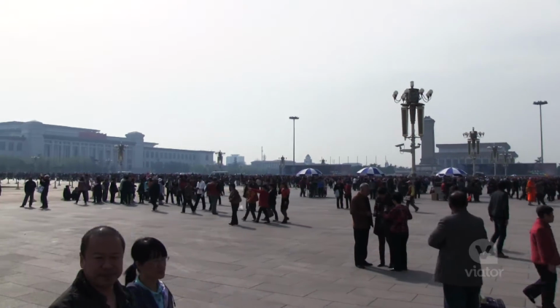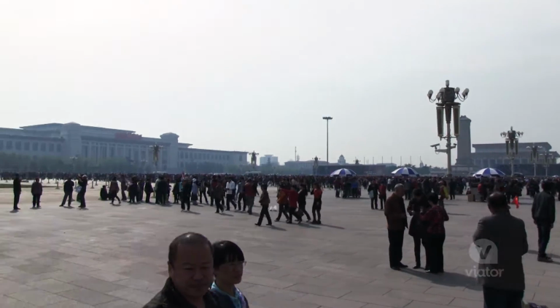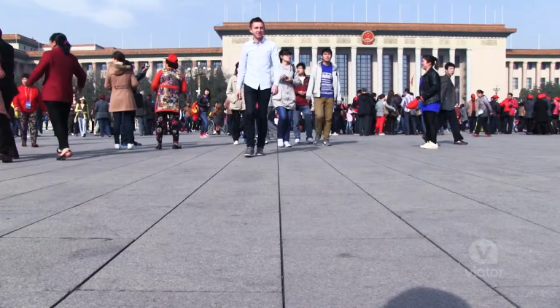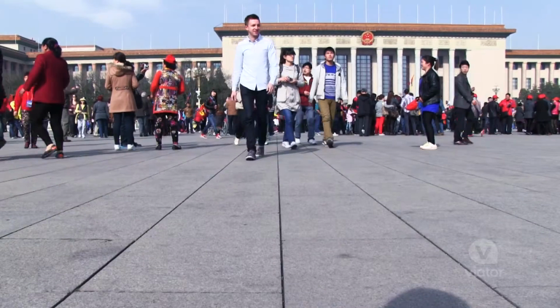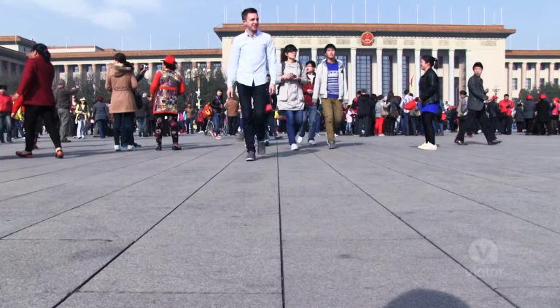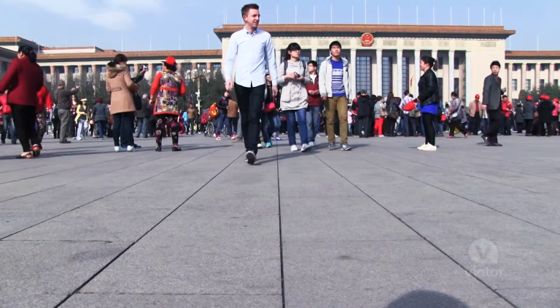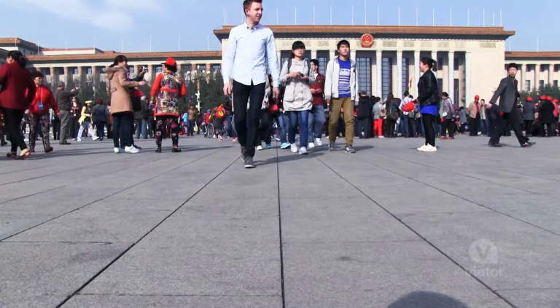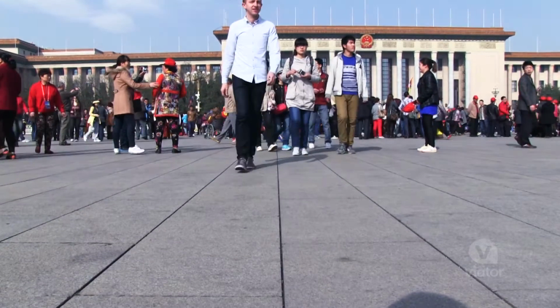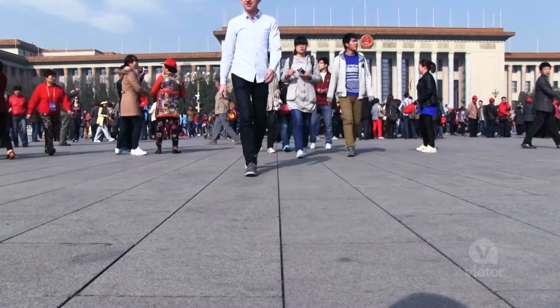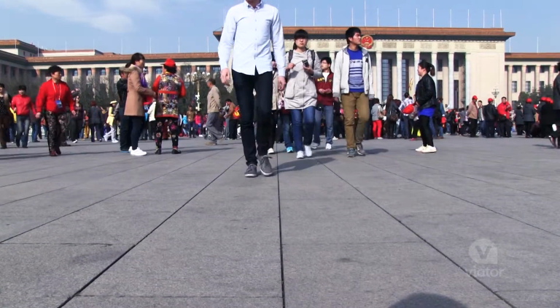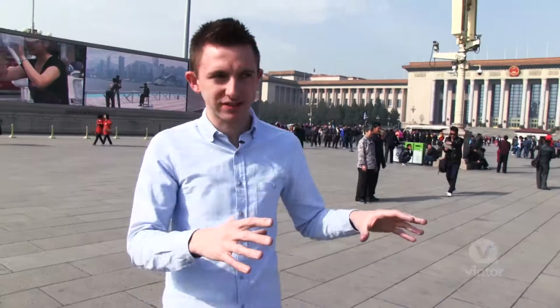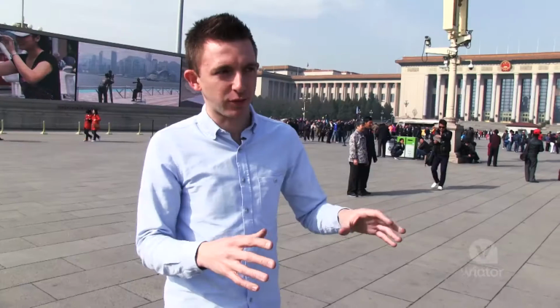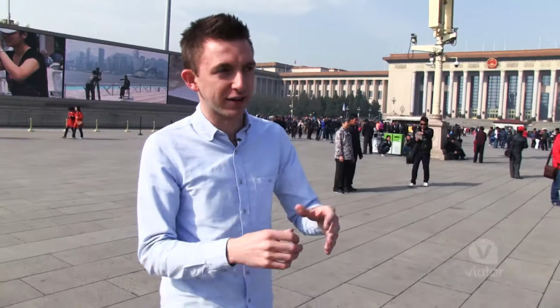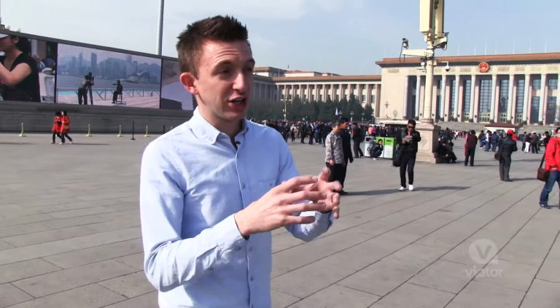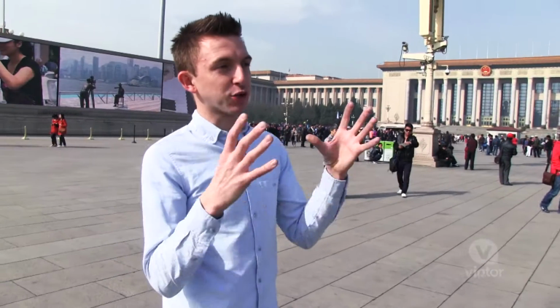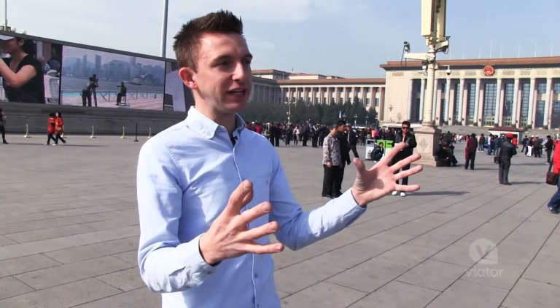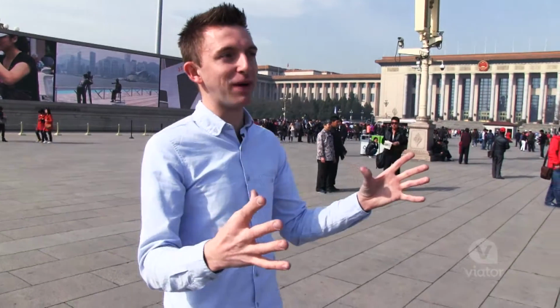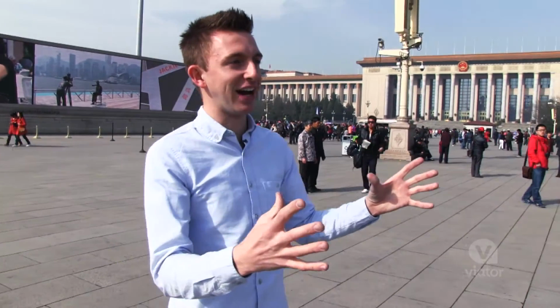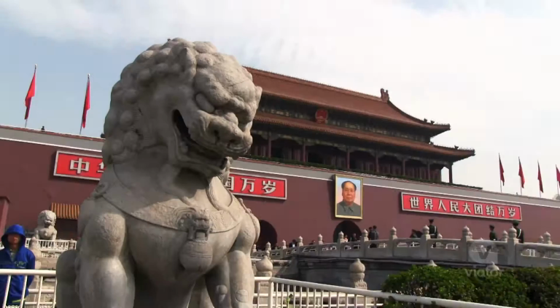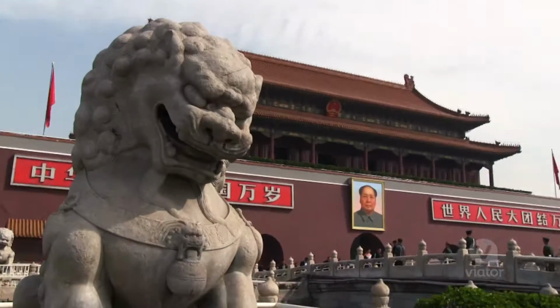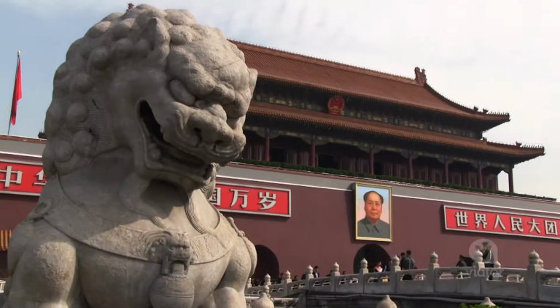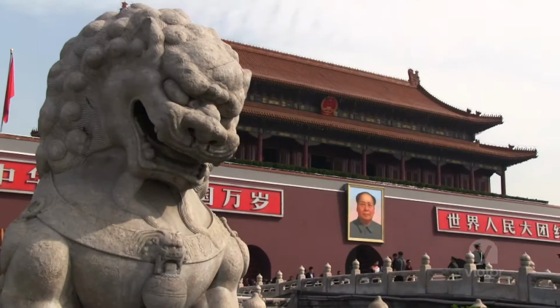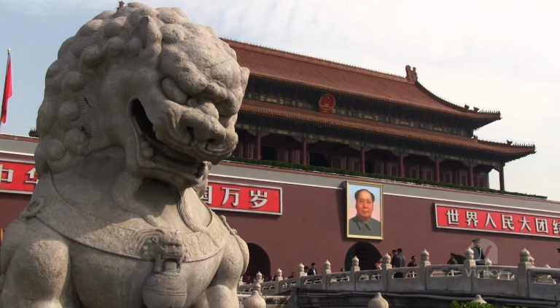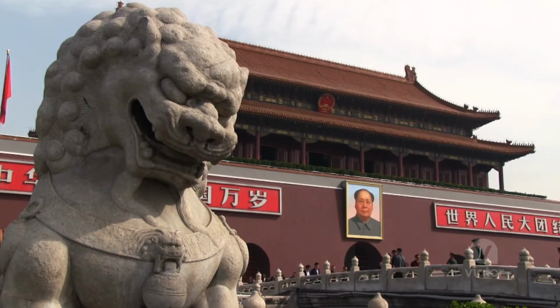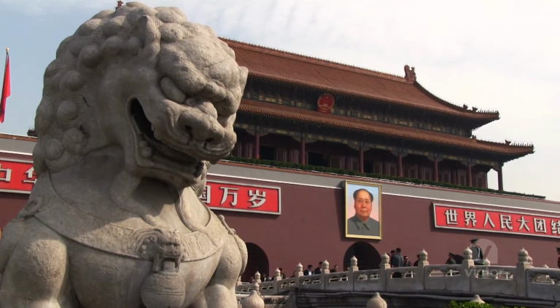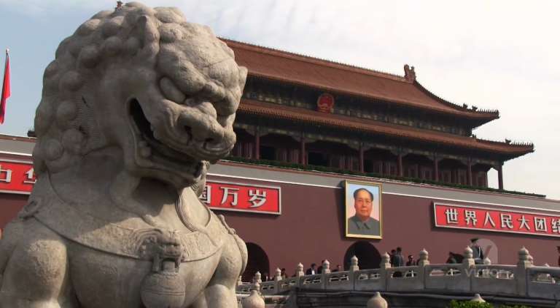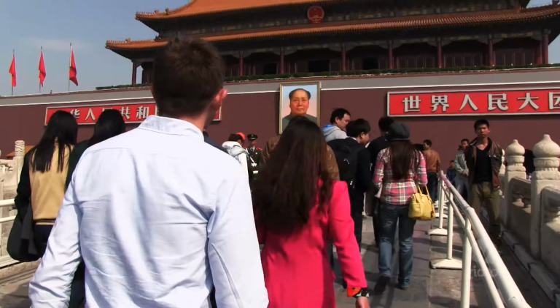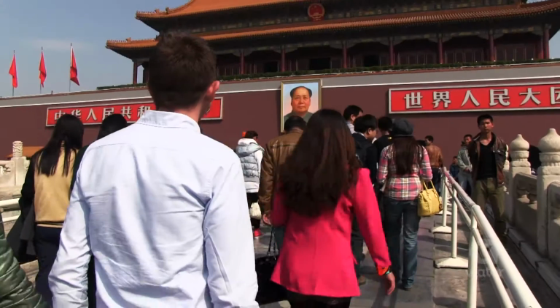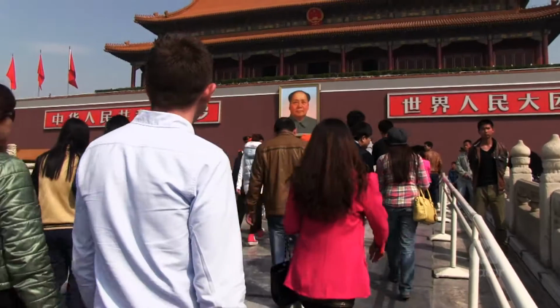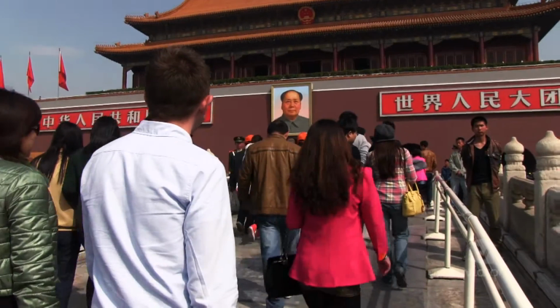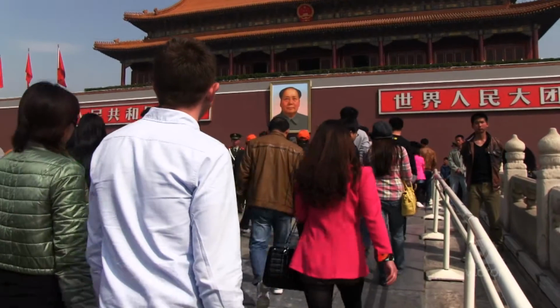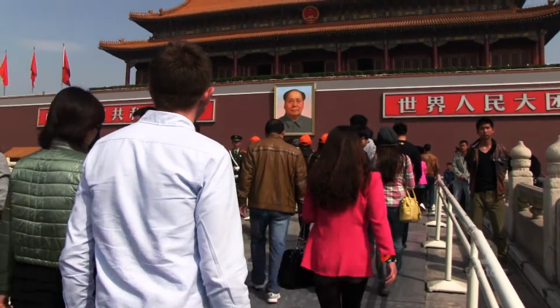As you walk towards the north end of Tiananmen Square, you're greeted by Tiananmen Gate, the entrance of The Forbidden City.